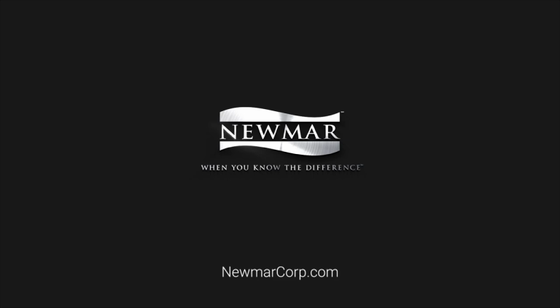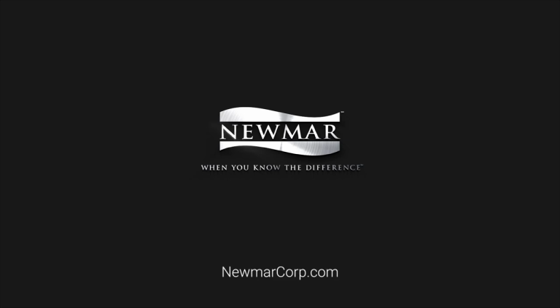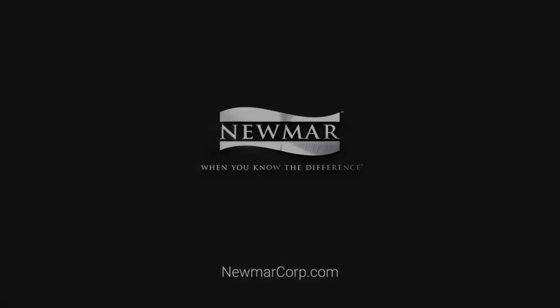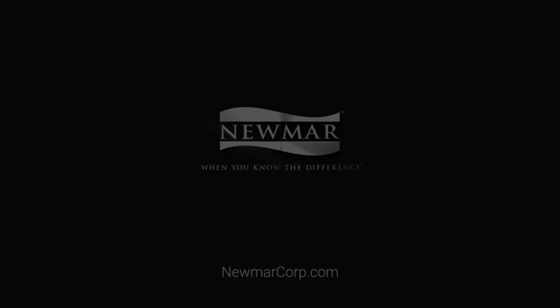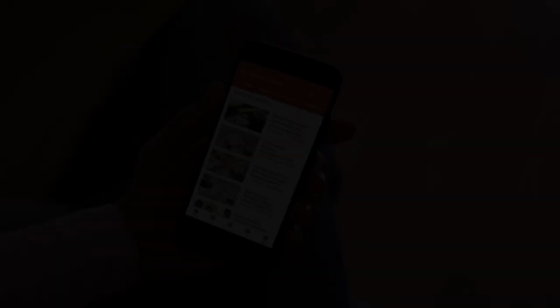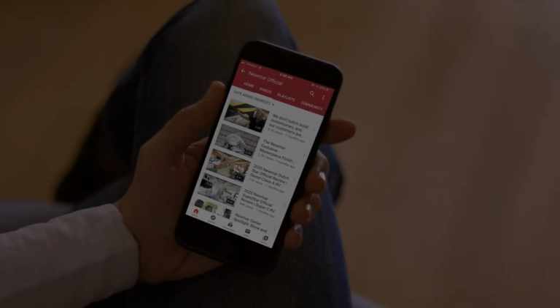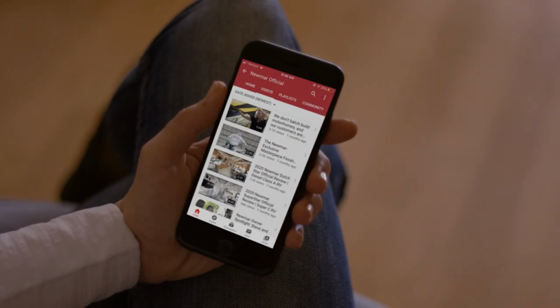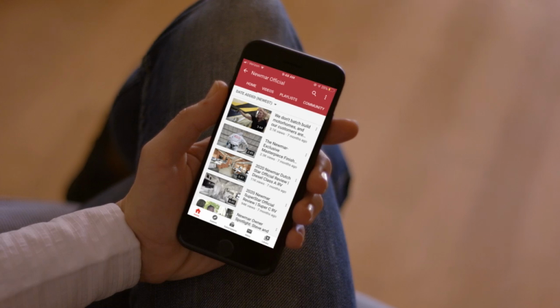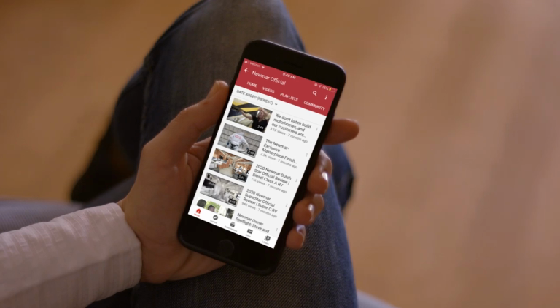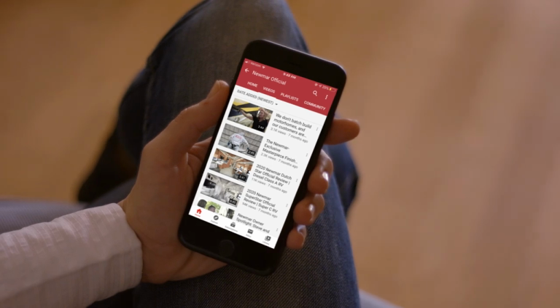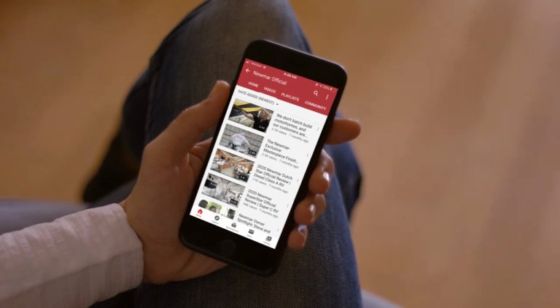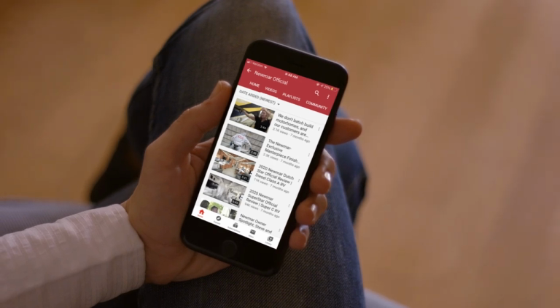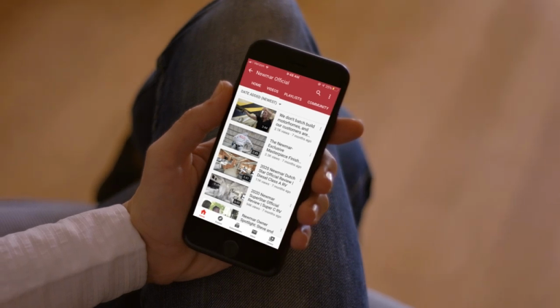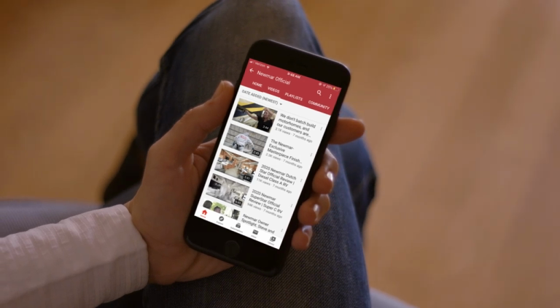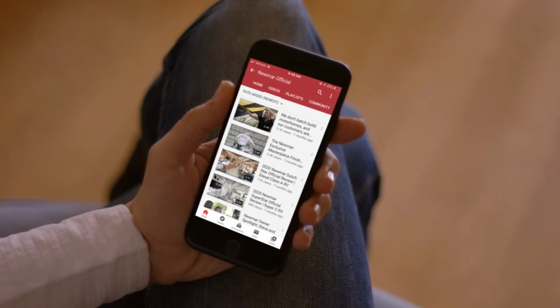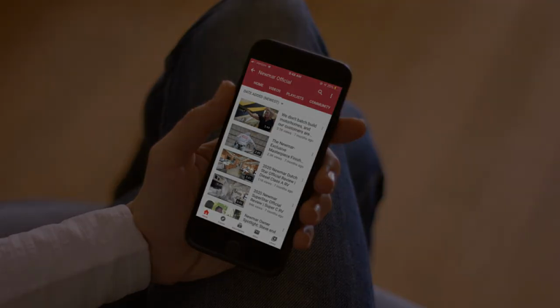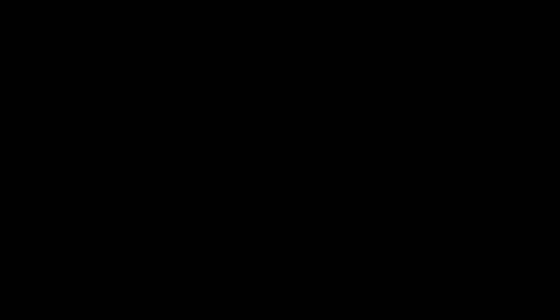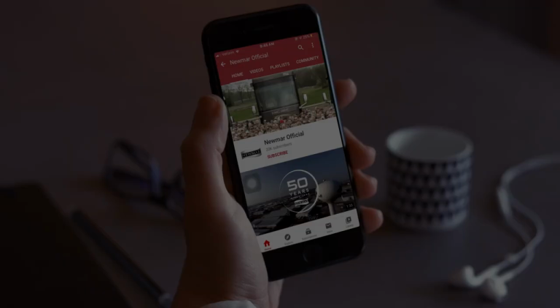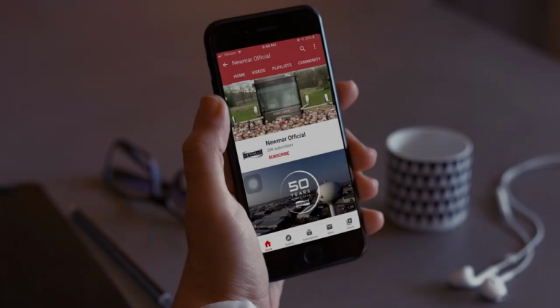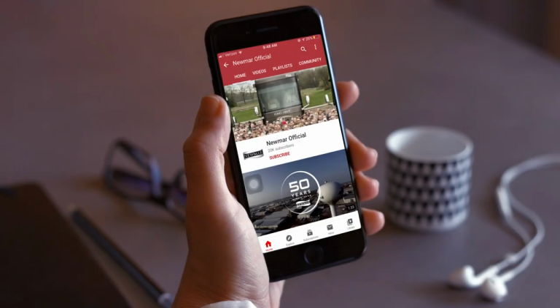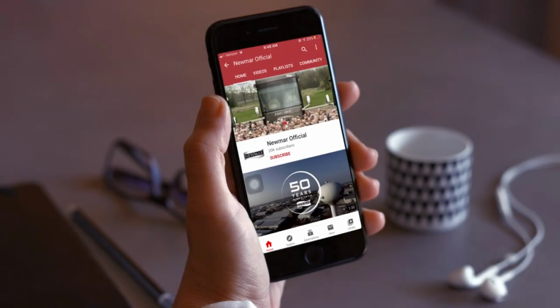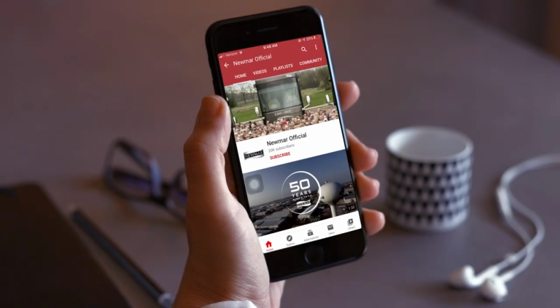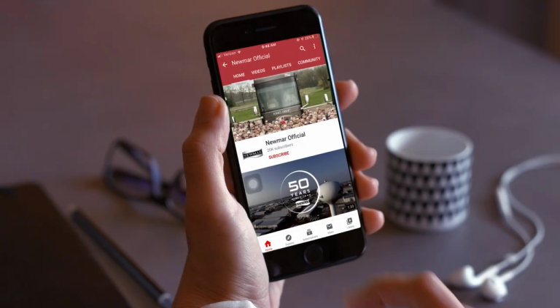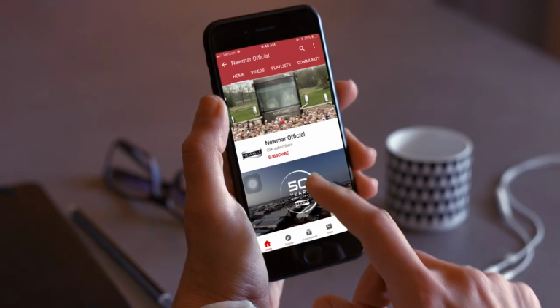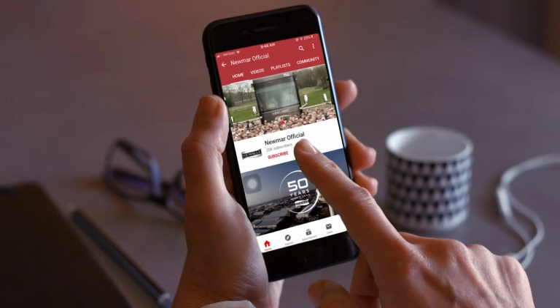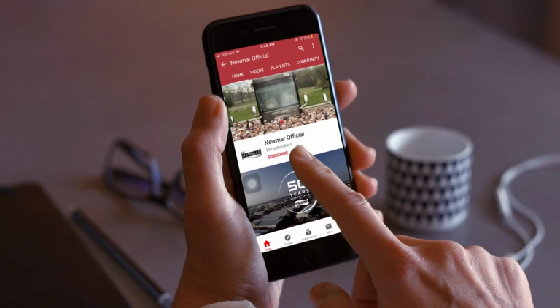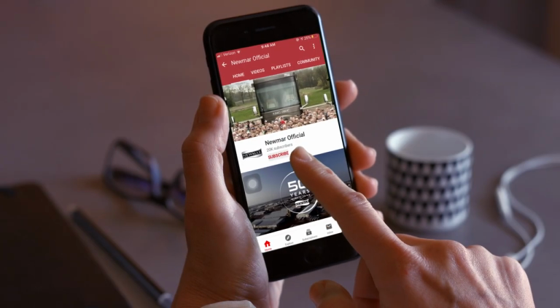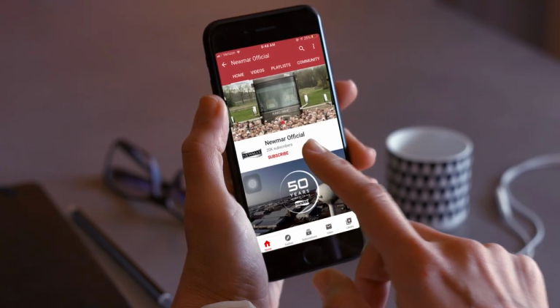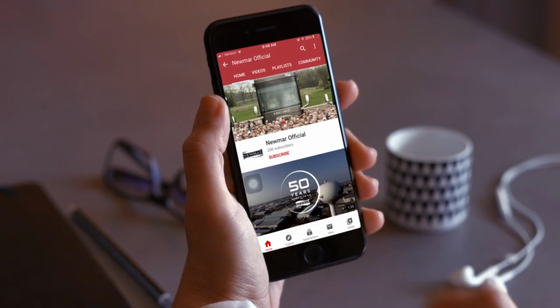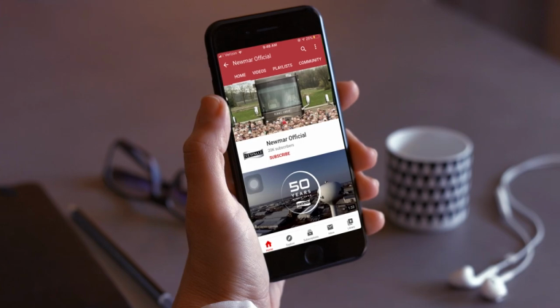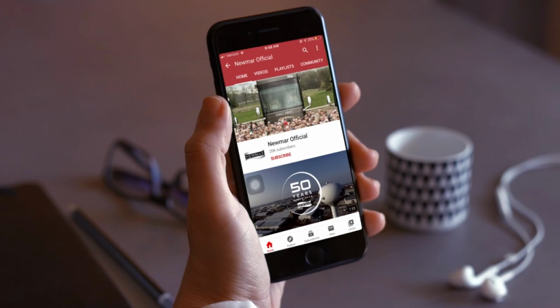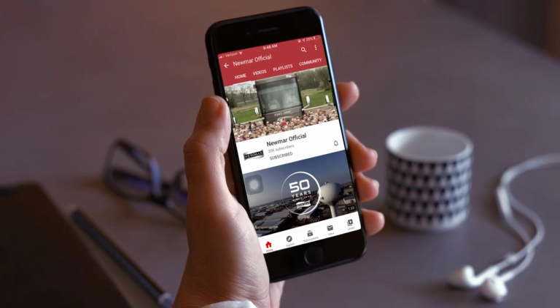You'll also want to subscribe to our YouTube channel and turn on notifications, so you're the first to know when we add new product videos.